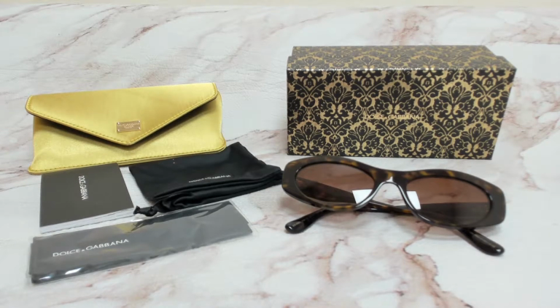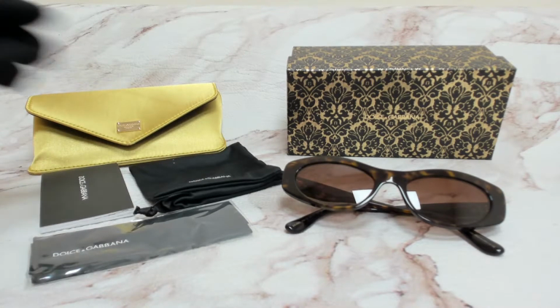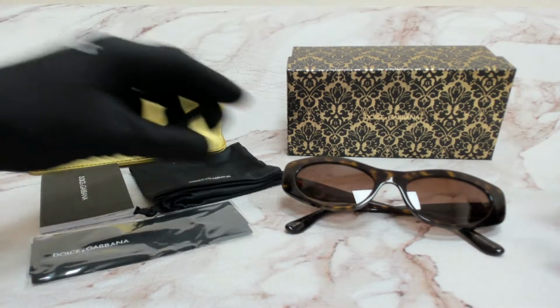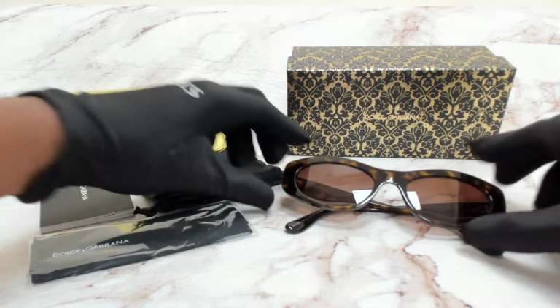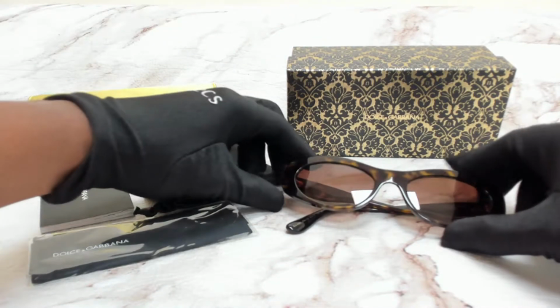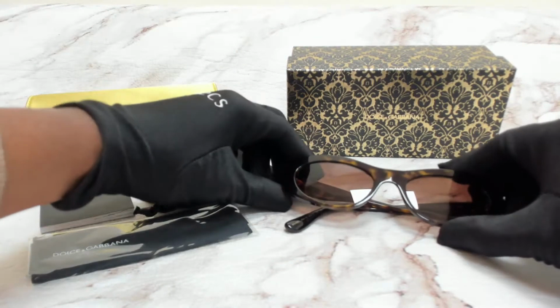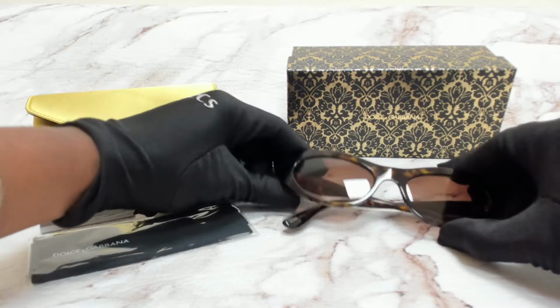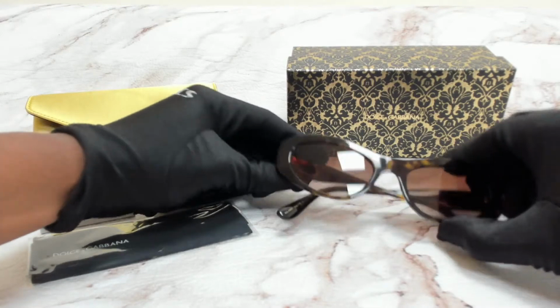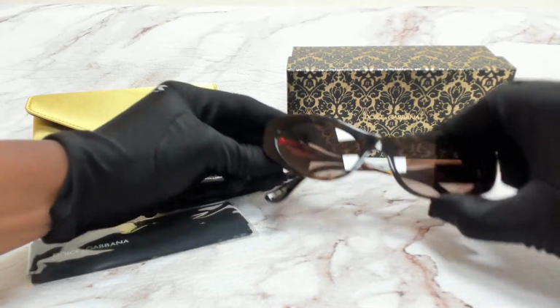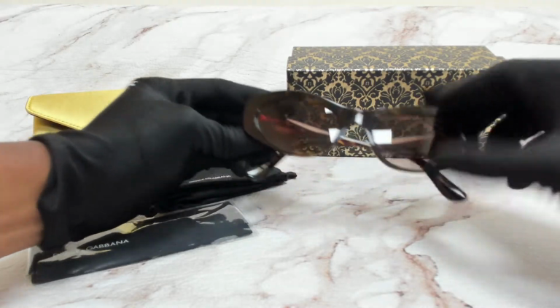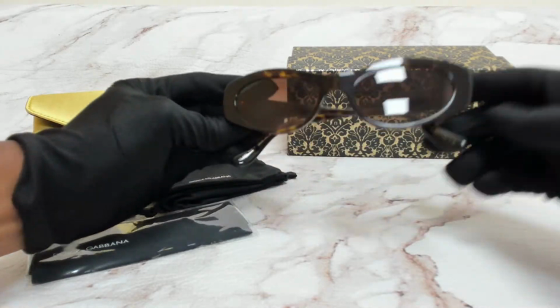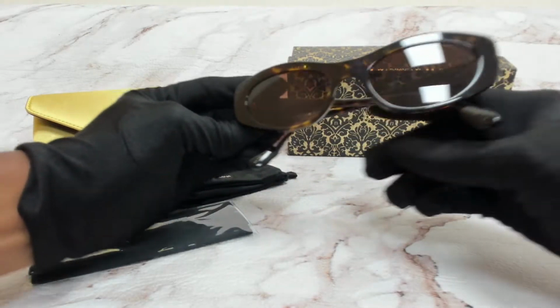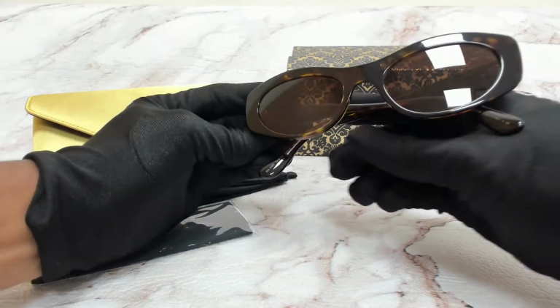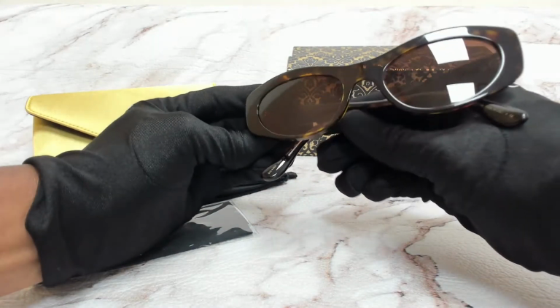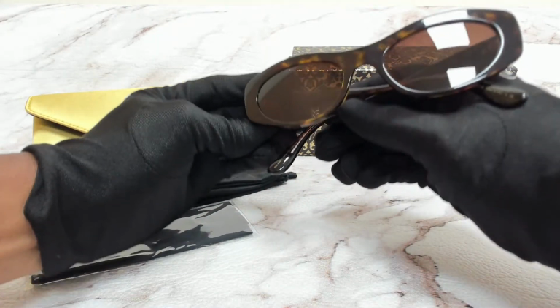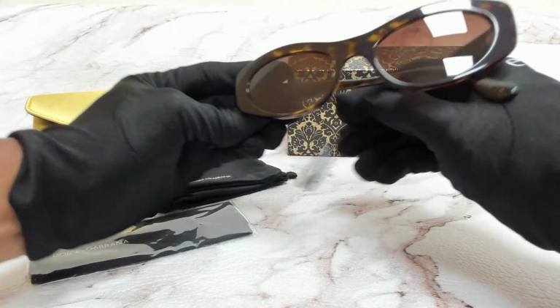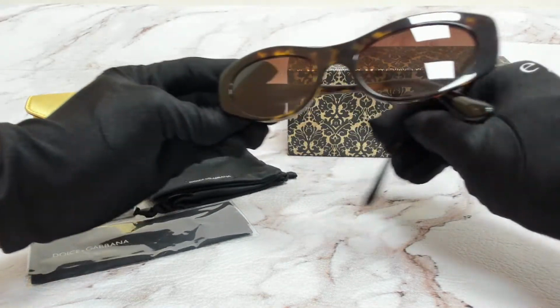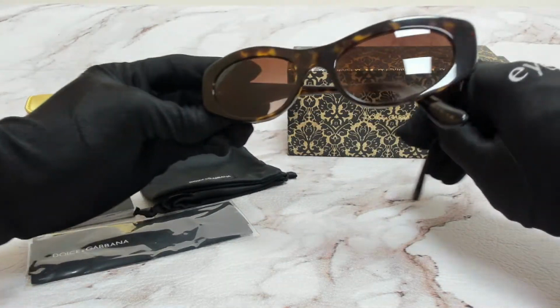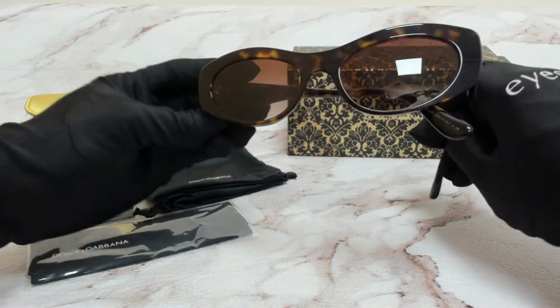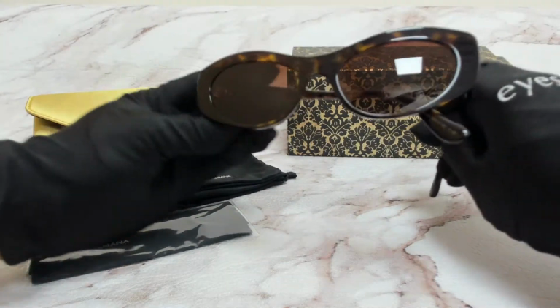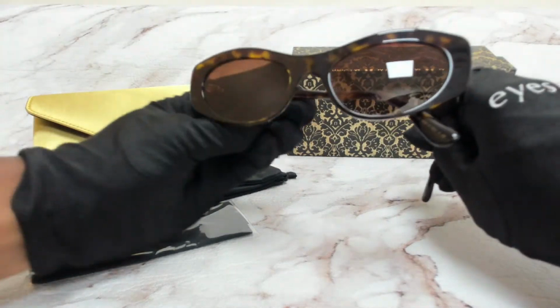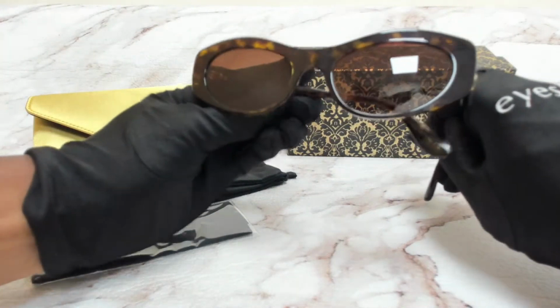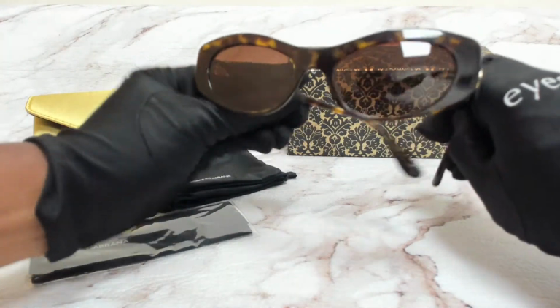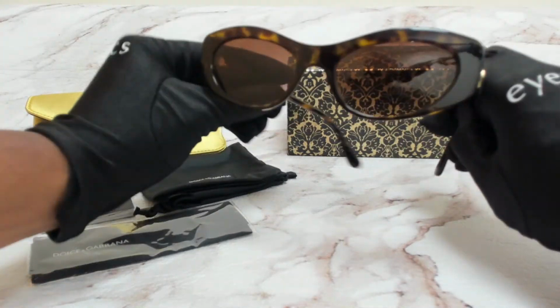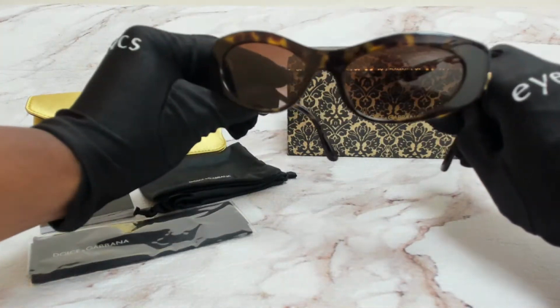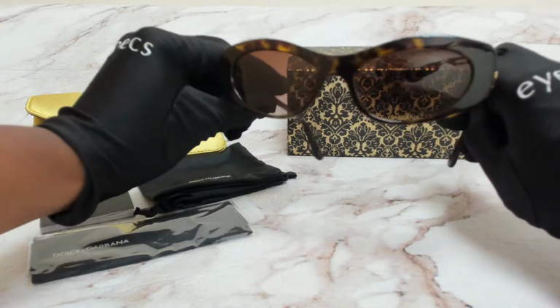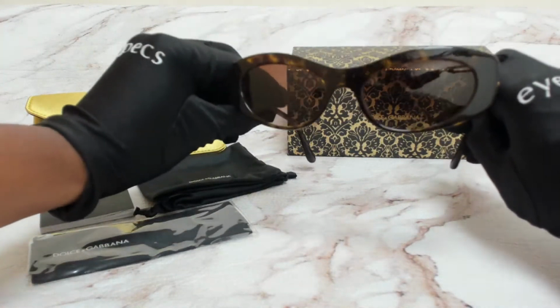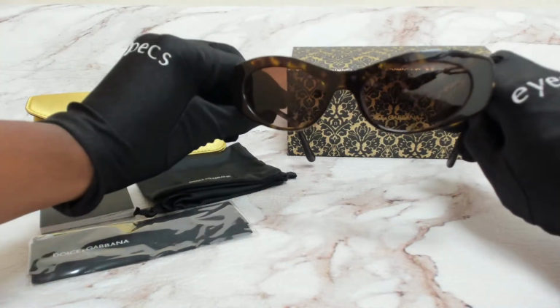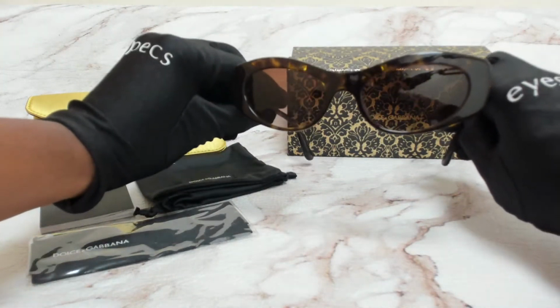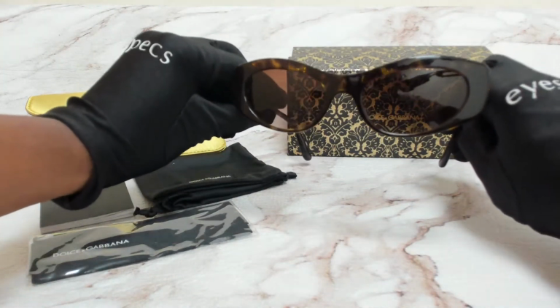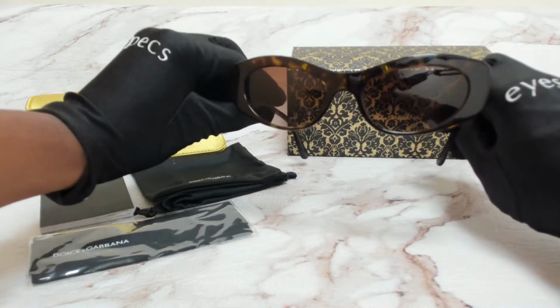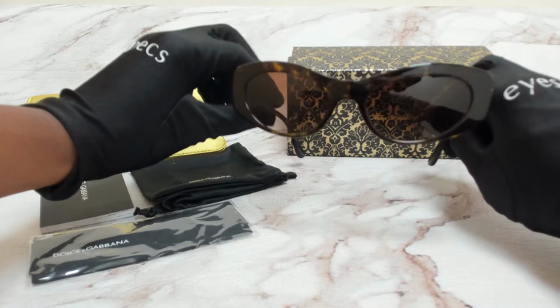The color of the frame is Havana and the lenses are a brown gradient. They have a cat eye shape.